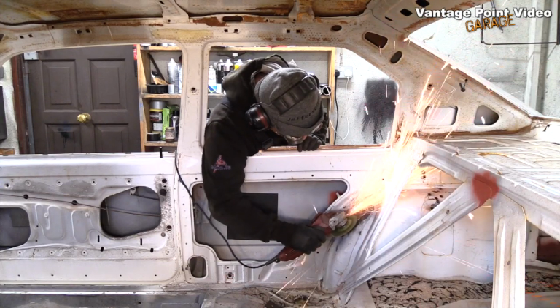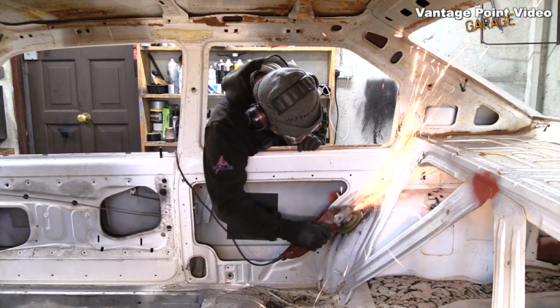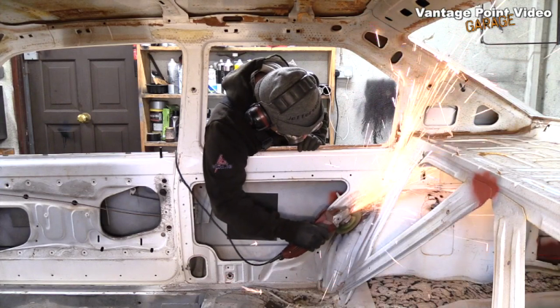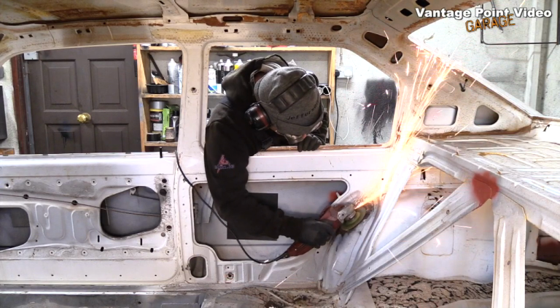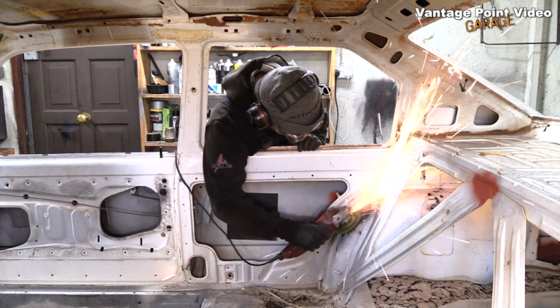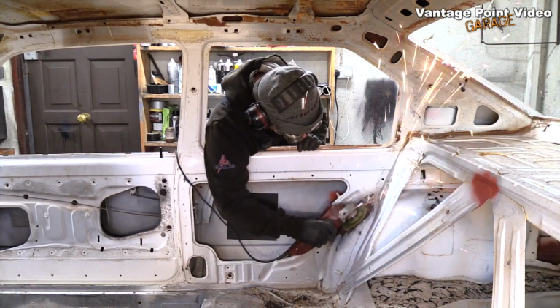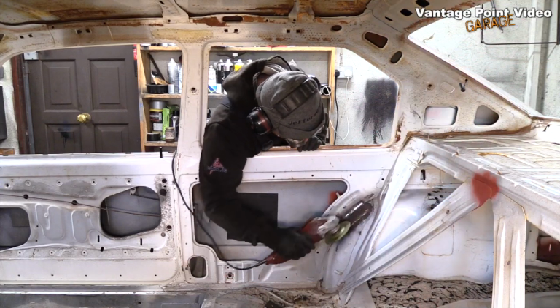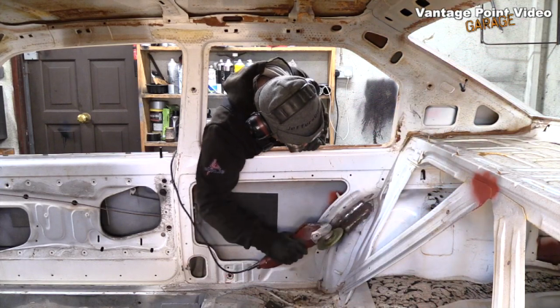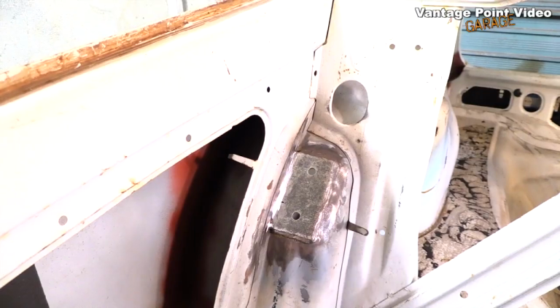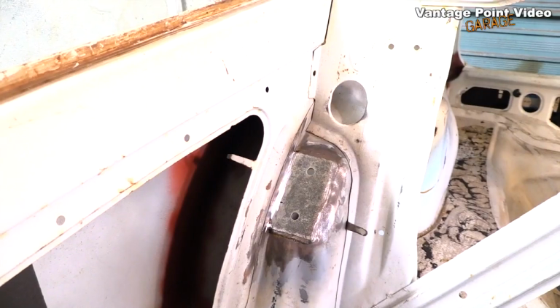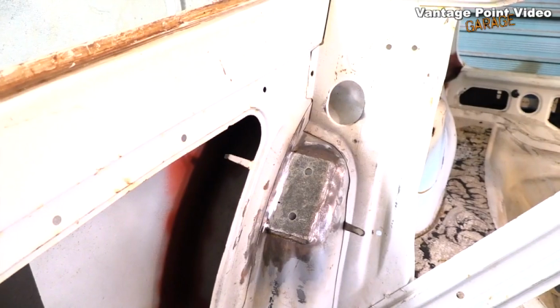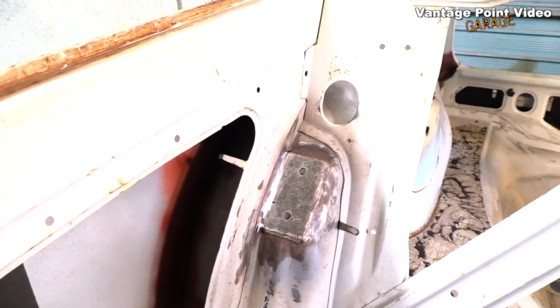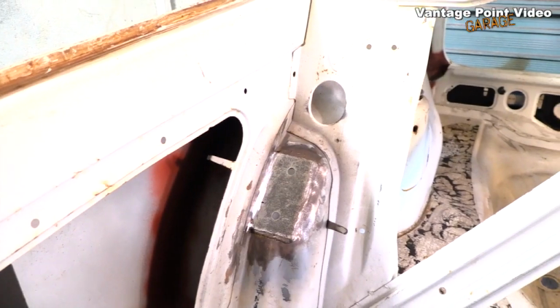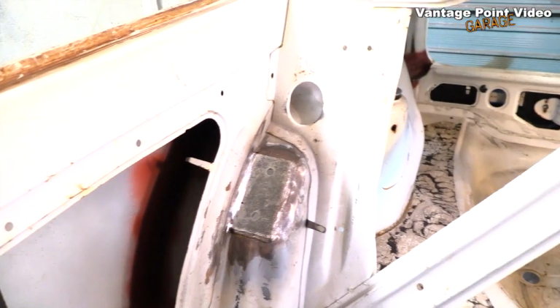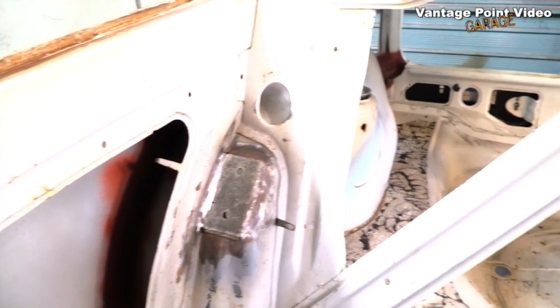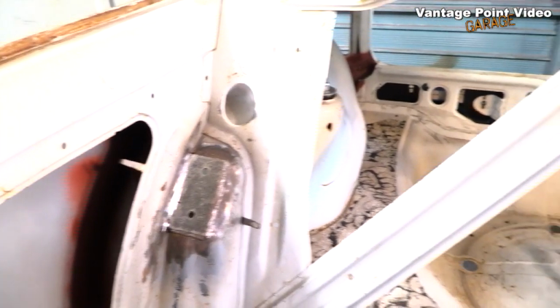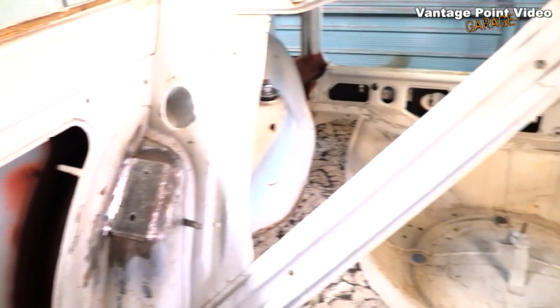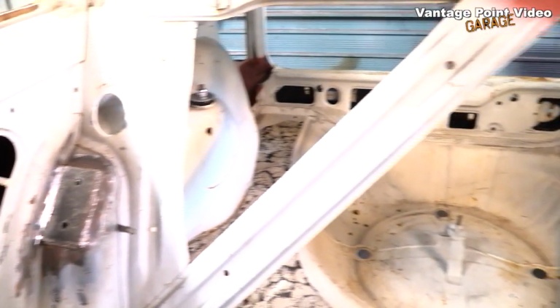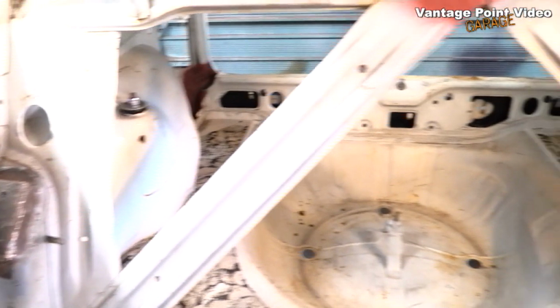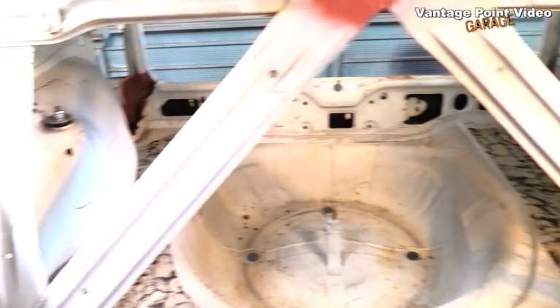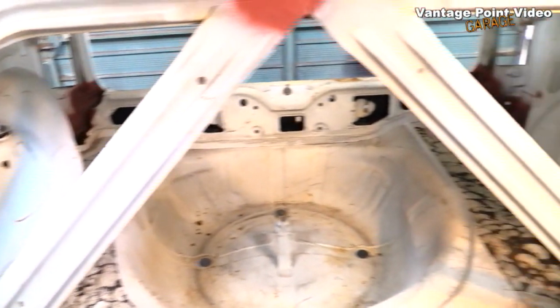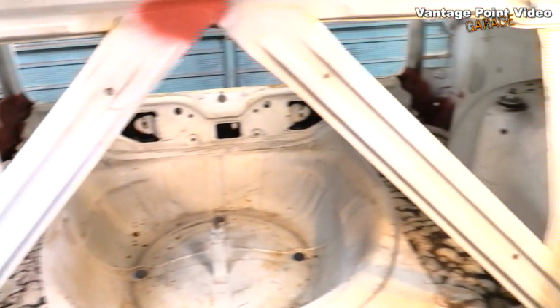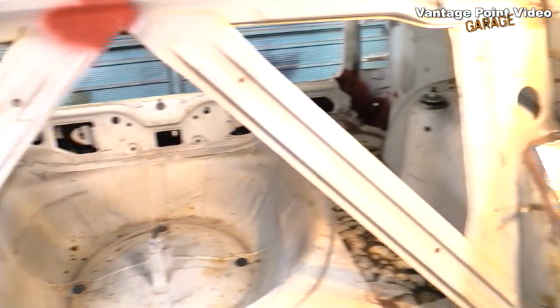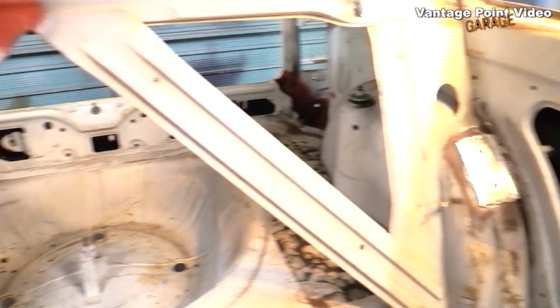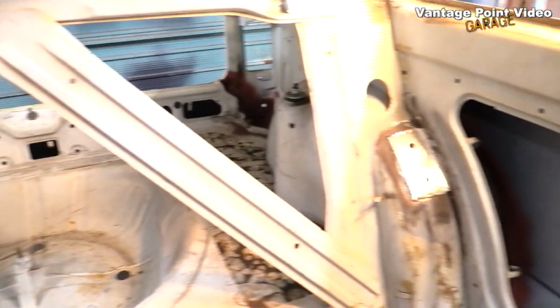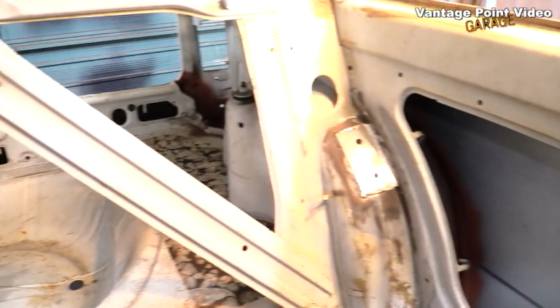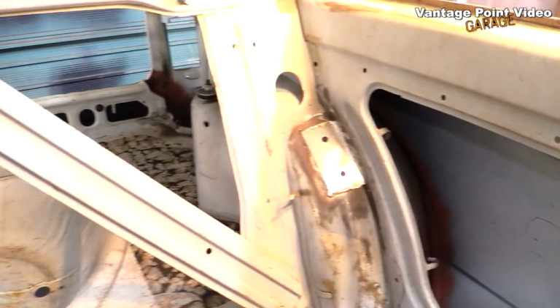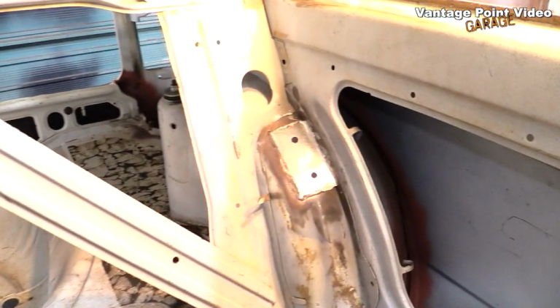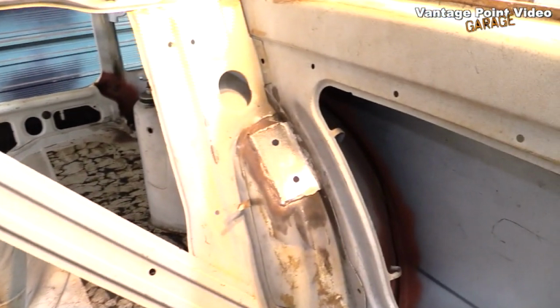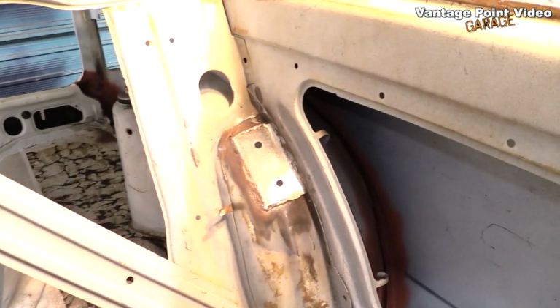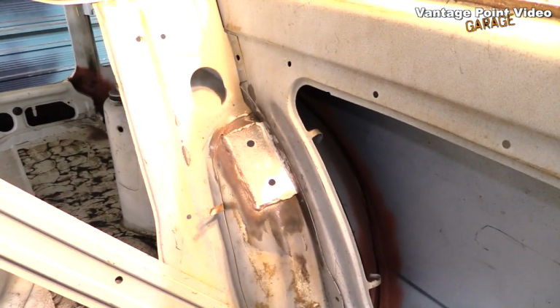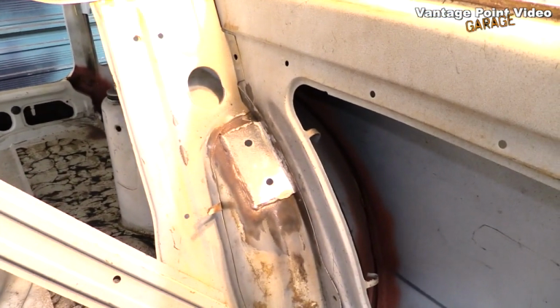The wells on these rear mounting plates where they met the quarter panel were a little bit high to allow the feet to sit flush, so I ground them down a little bit.